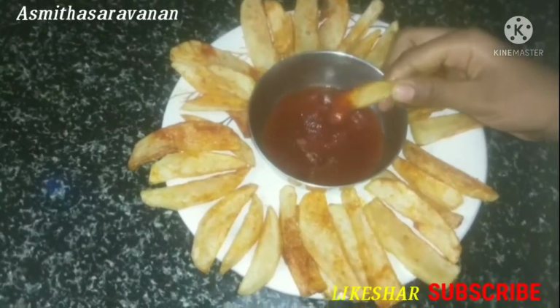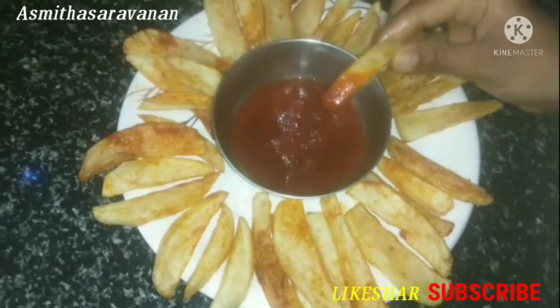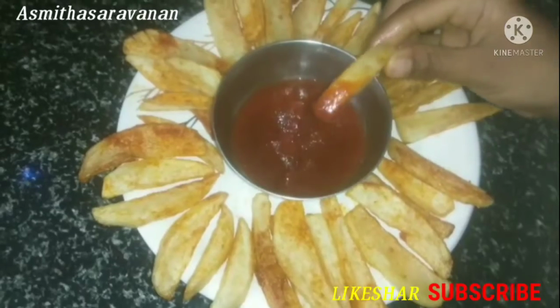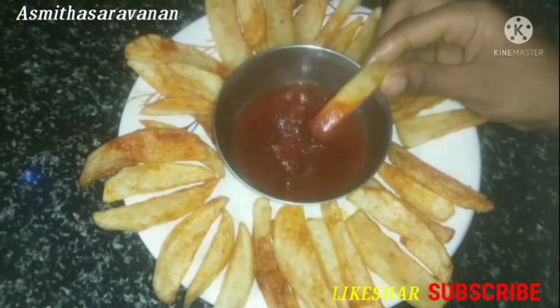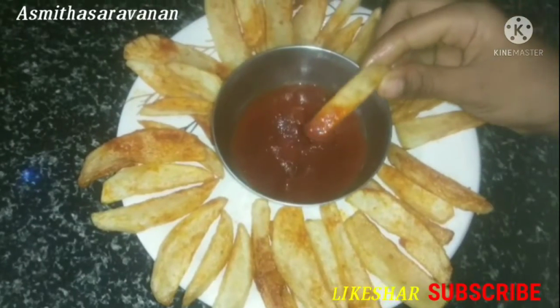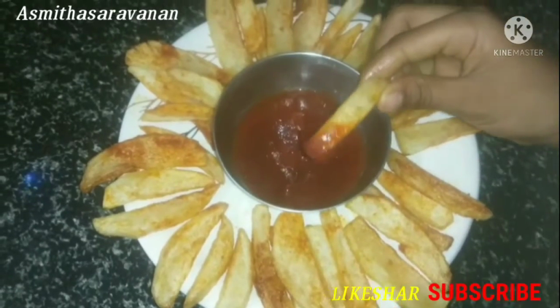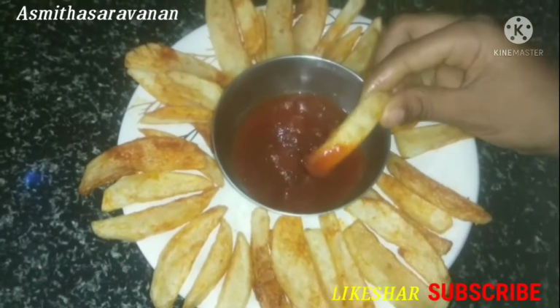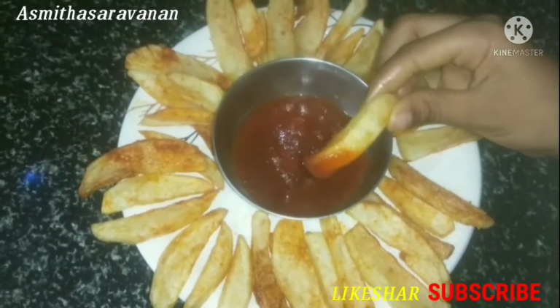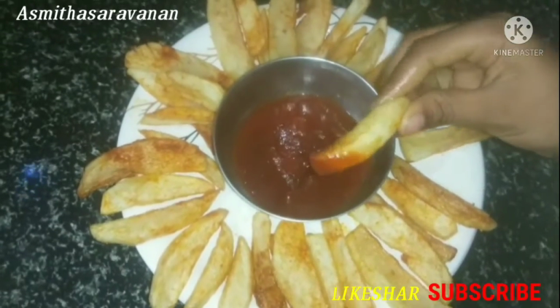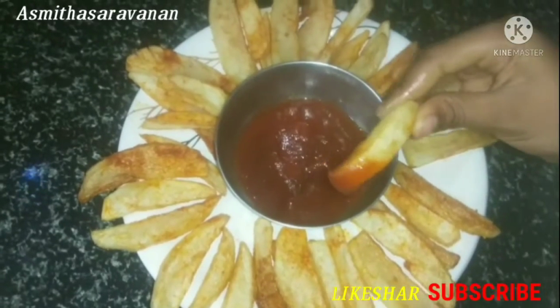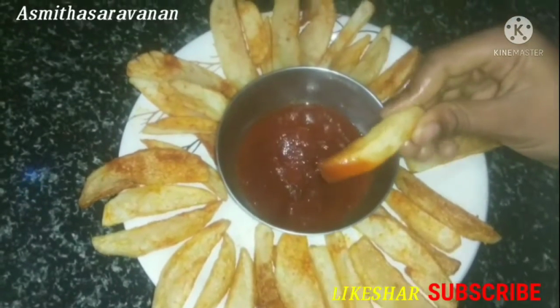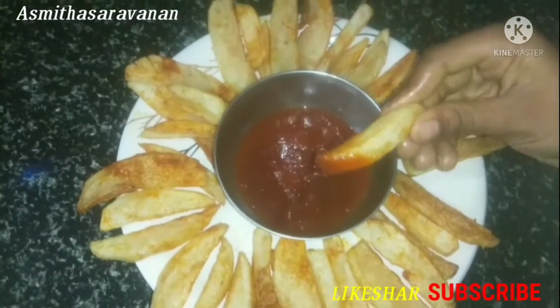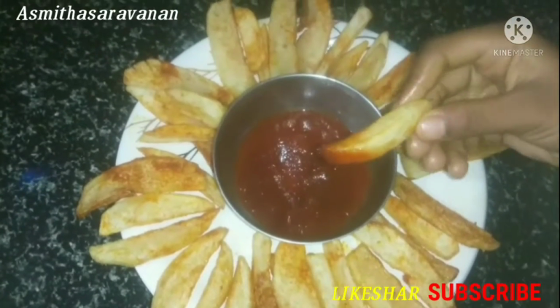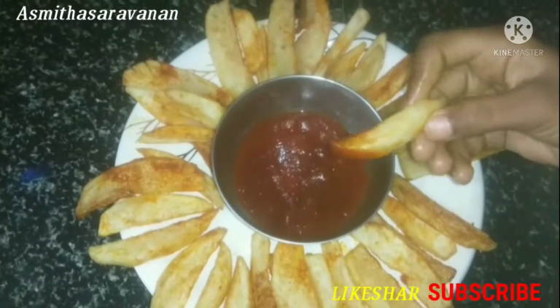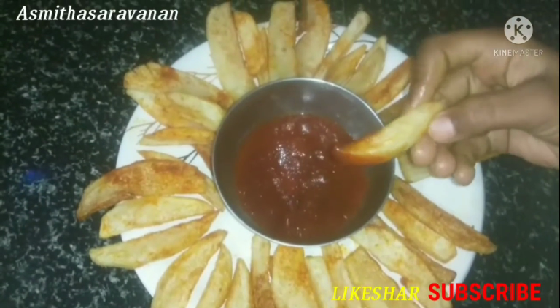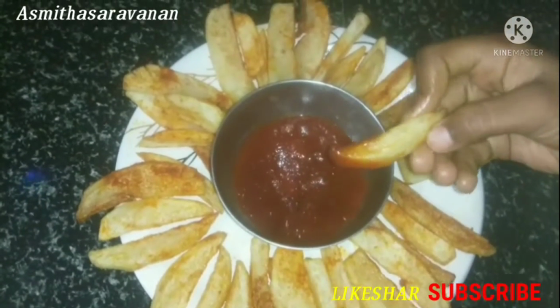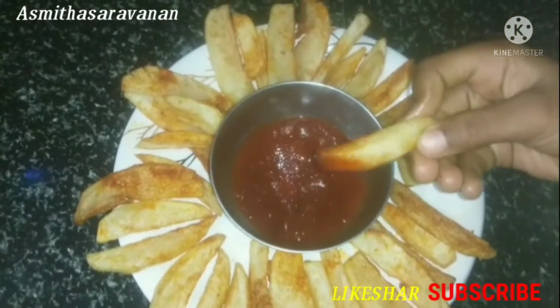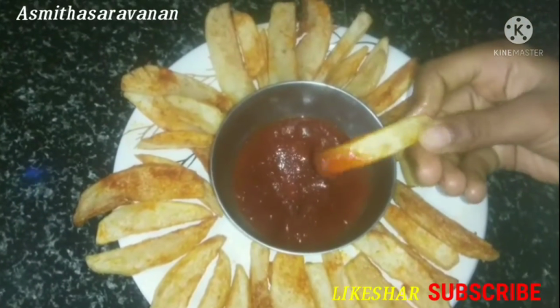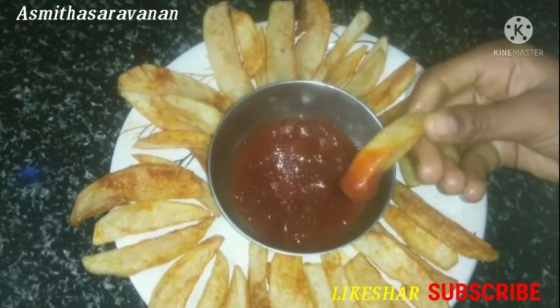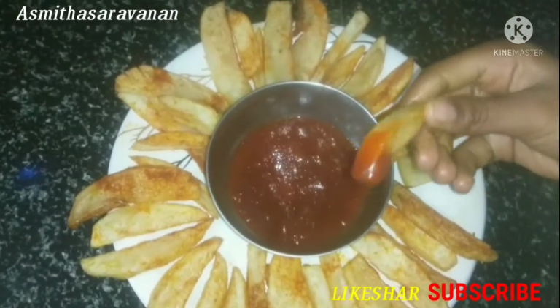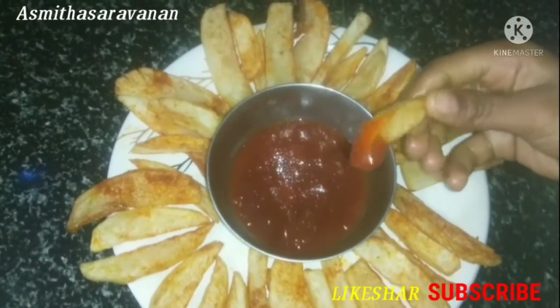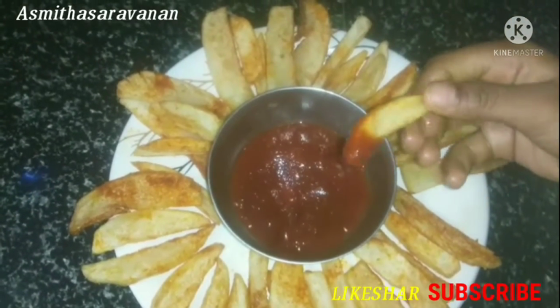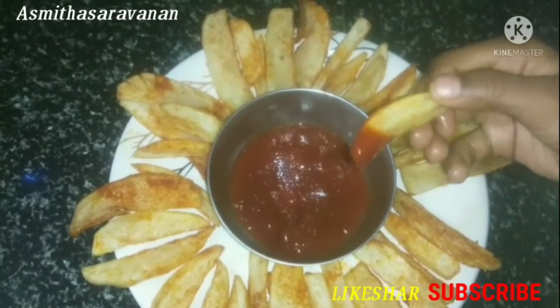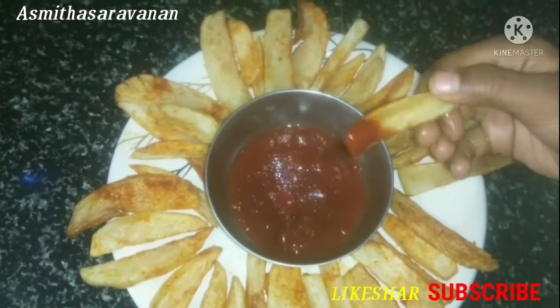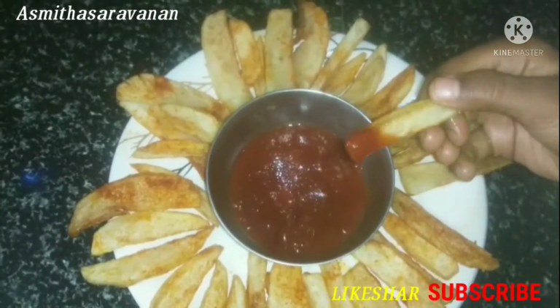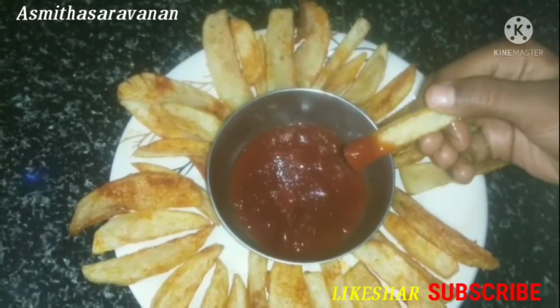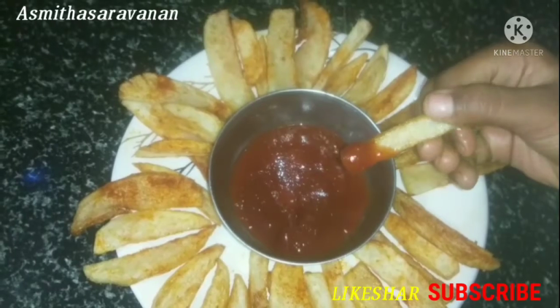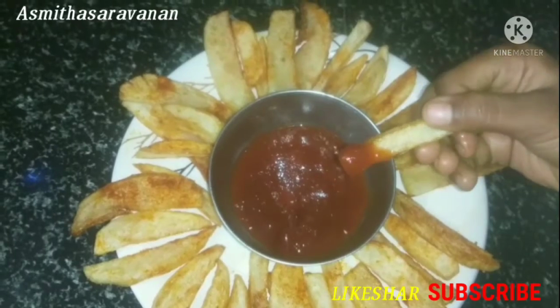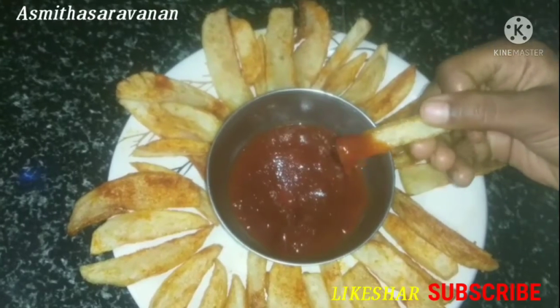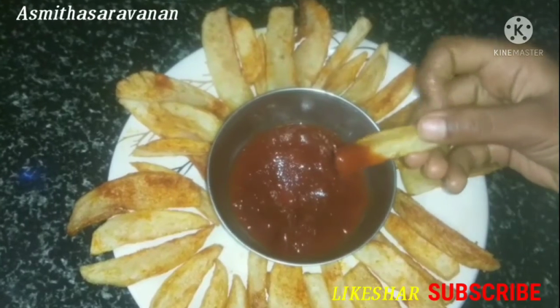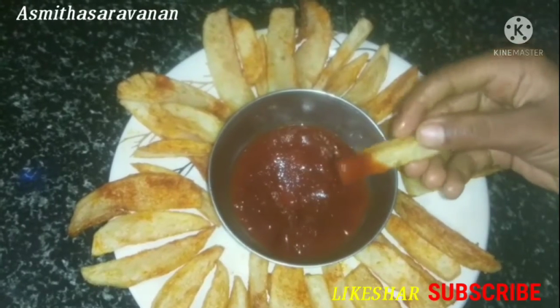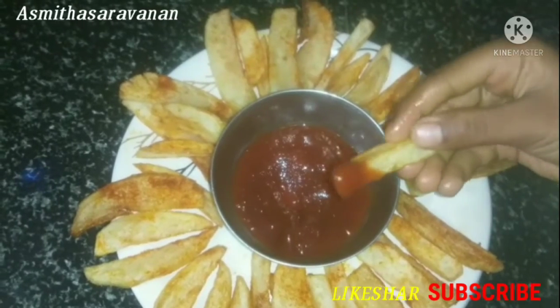If you want to eat it, you can eat it too.